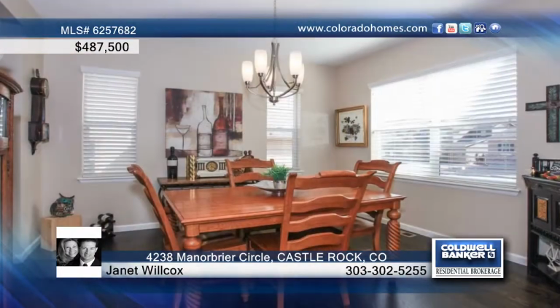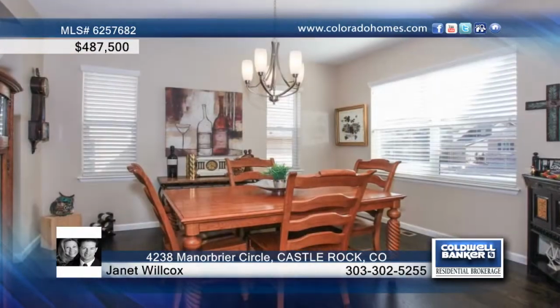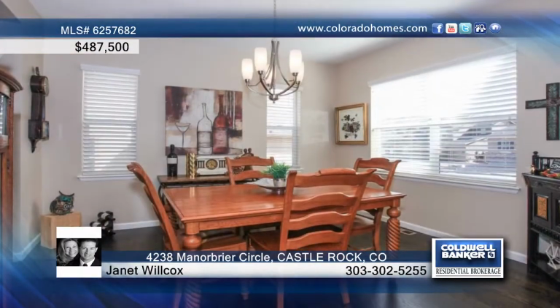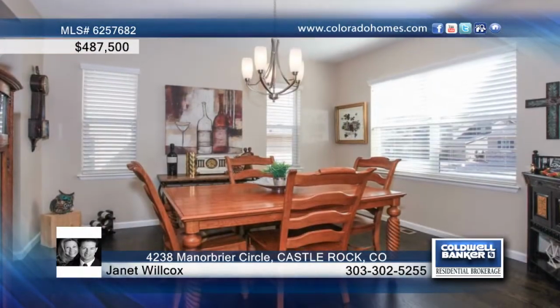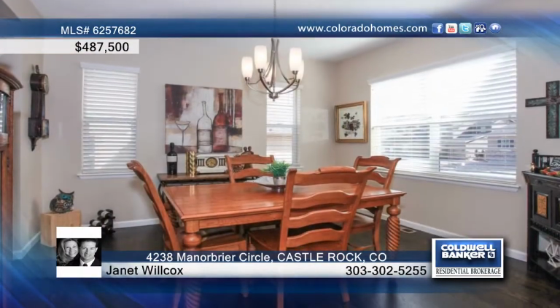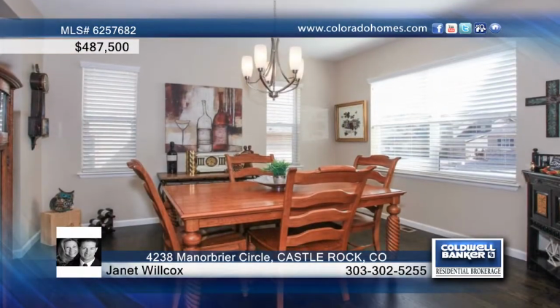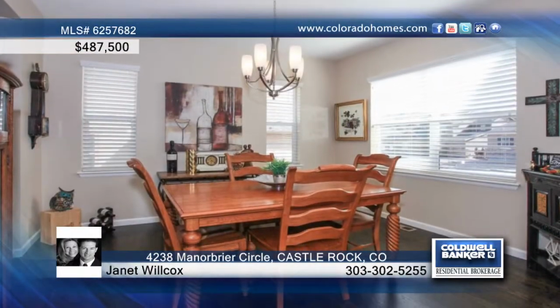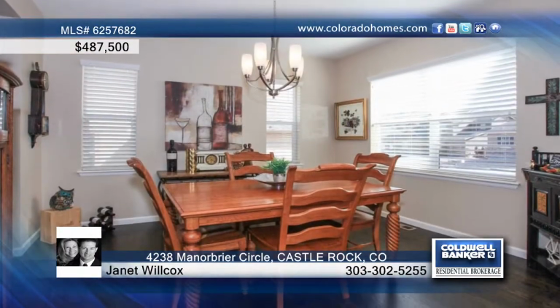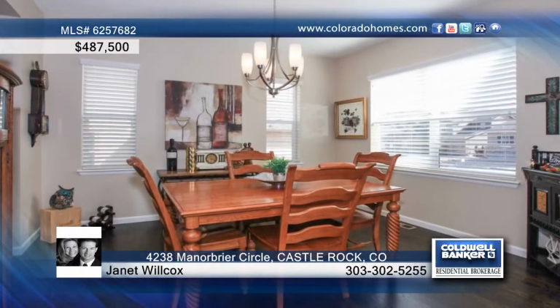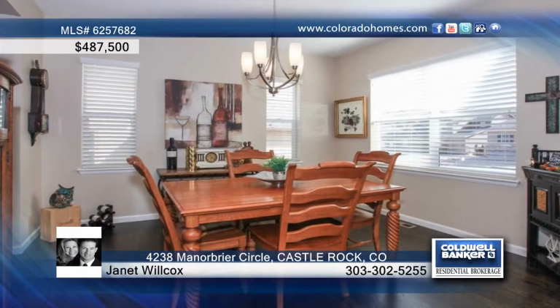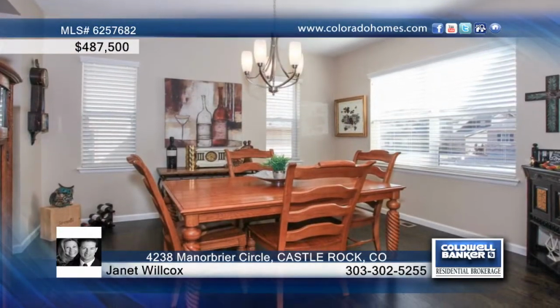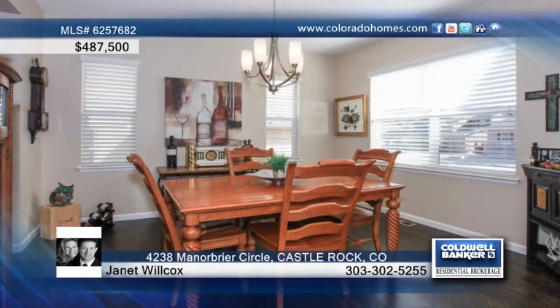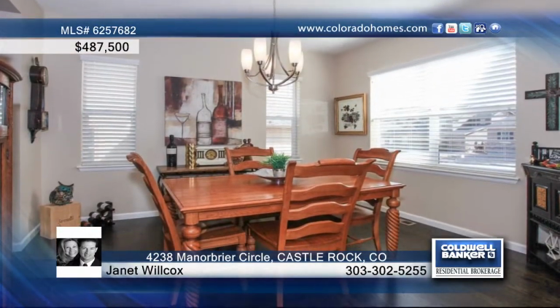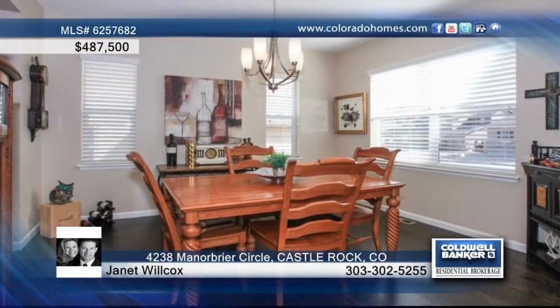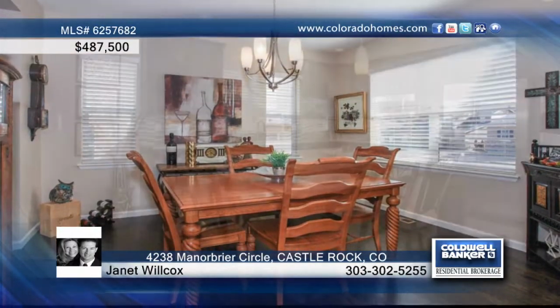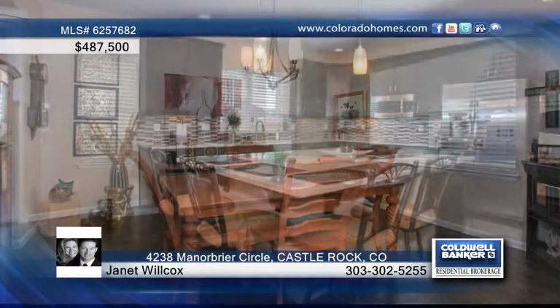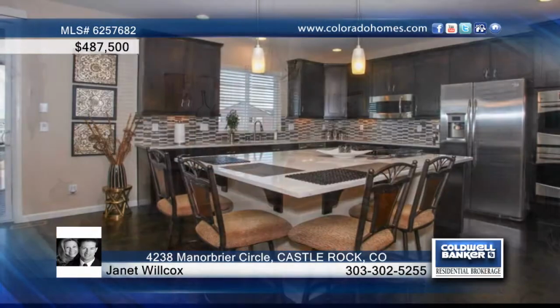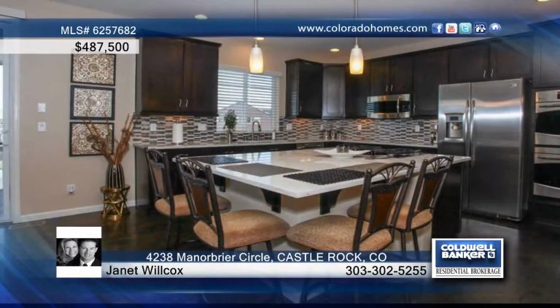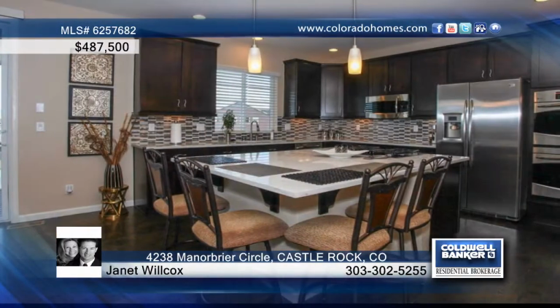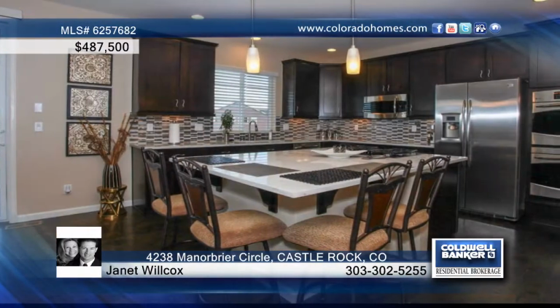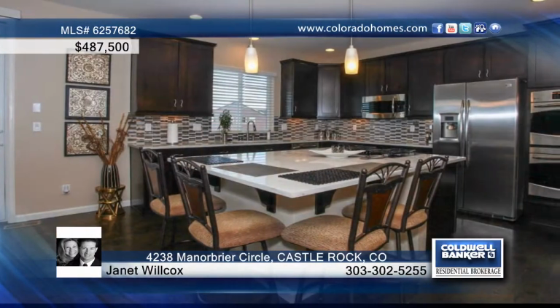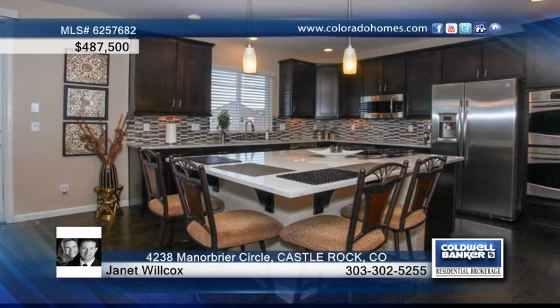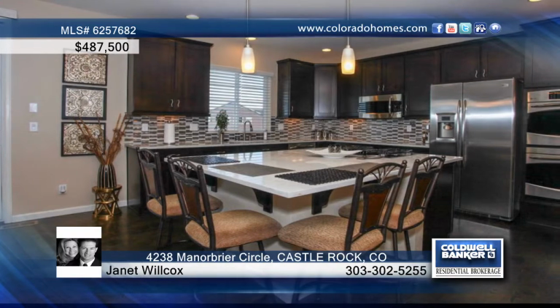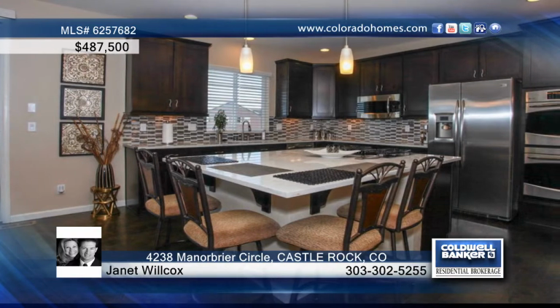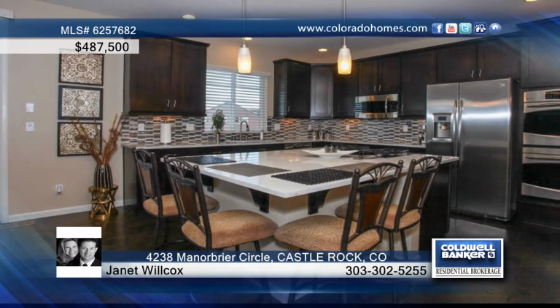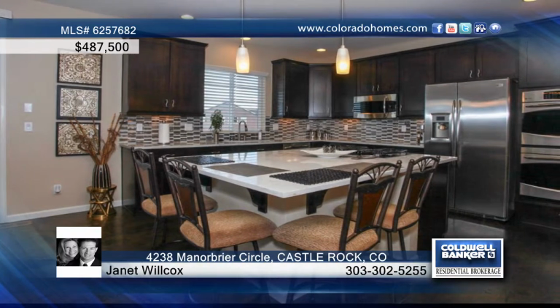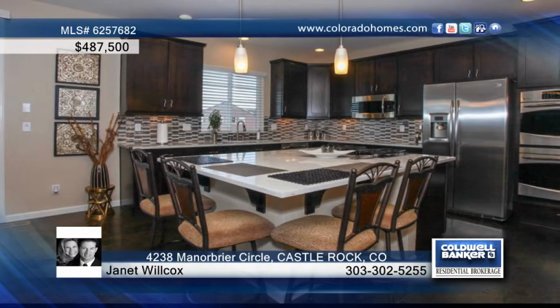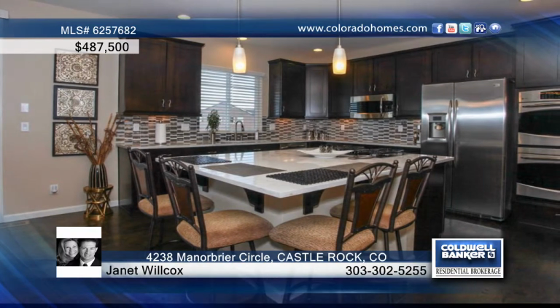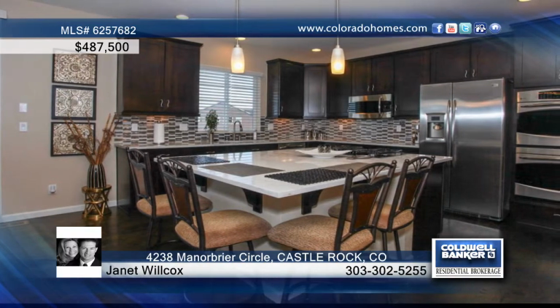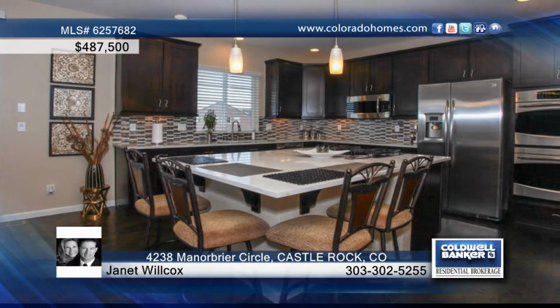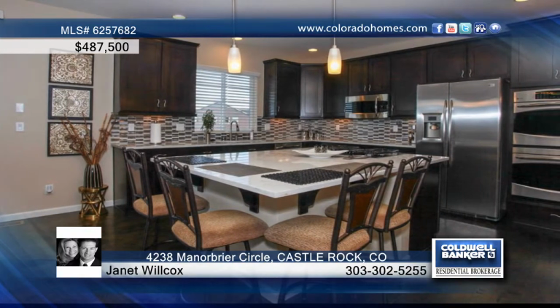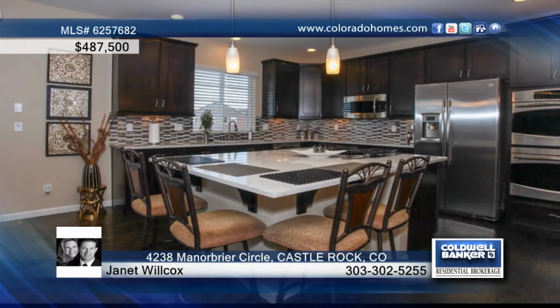Enjoy a gourmet kitchen featuring stunning quartz counters, double ovens, tall cabinetry, and stainless steel appliances.